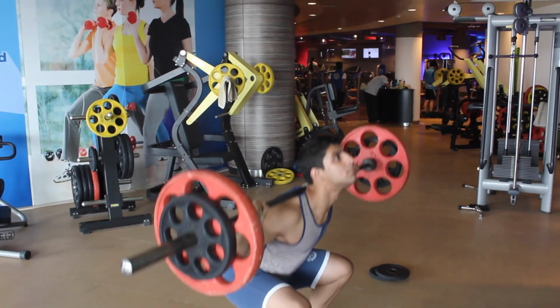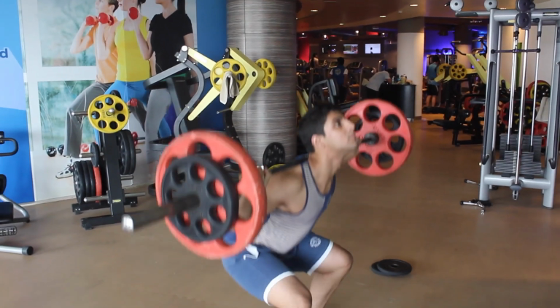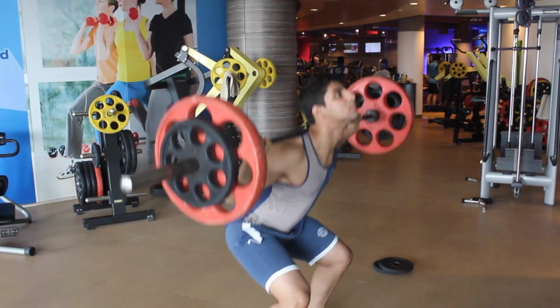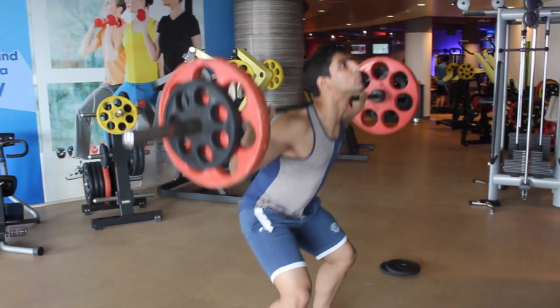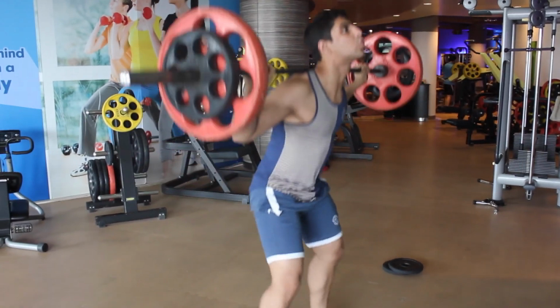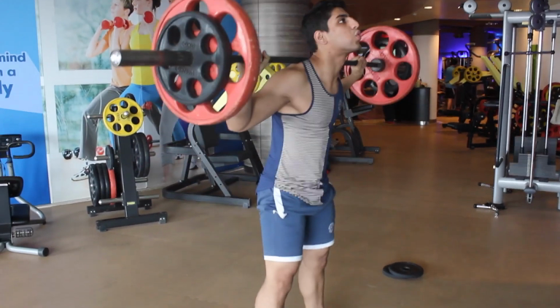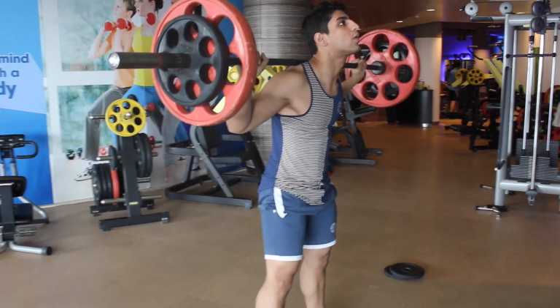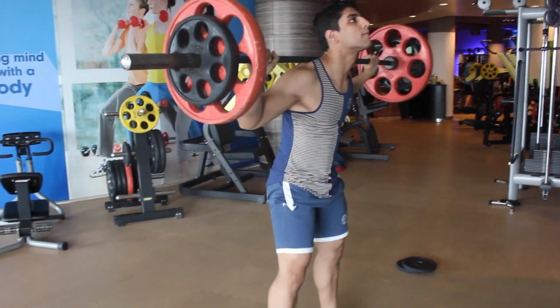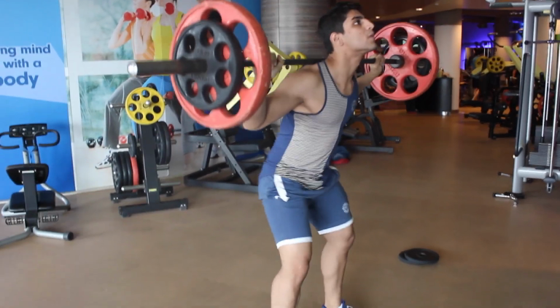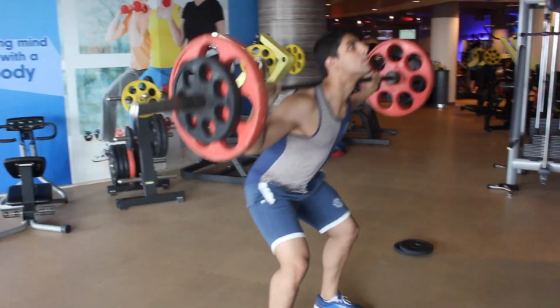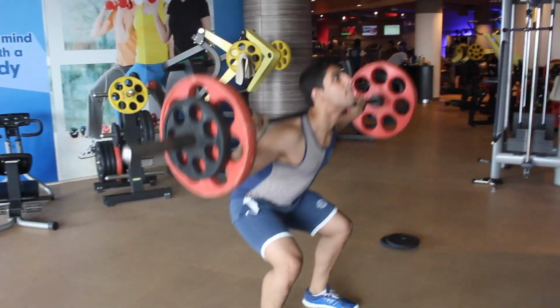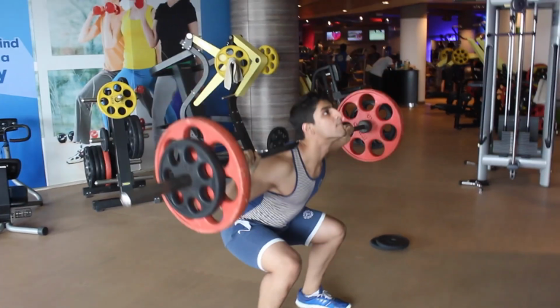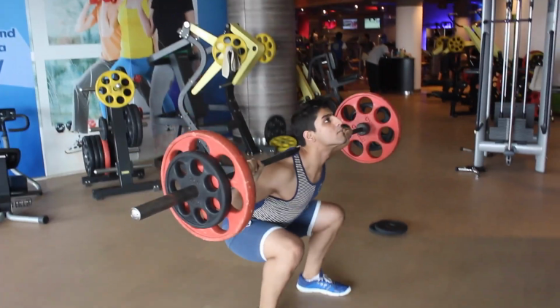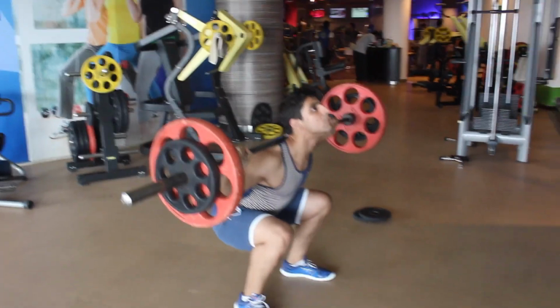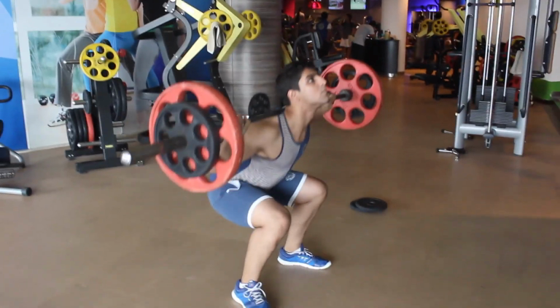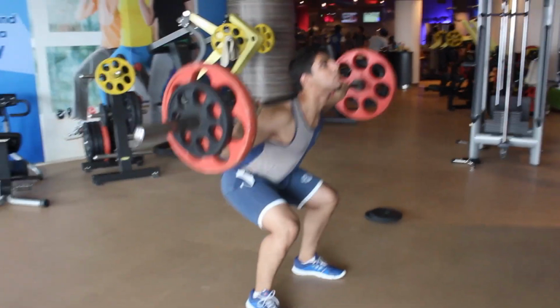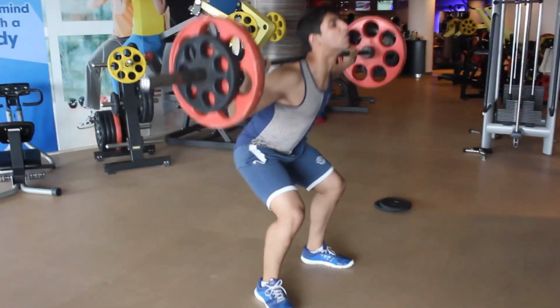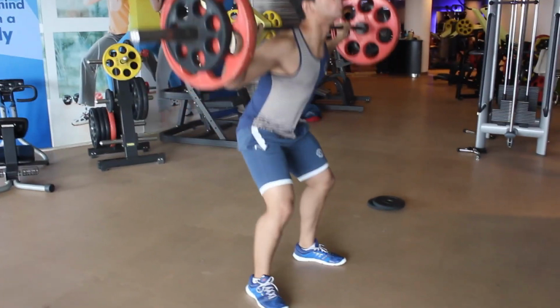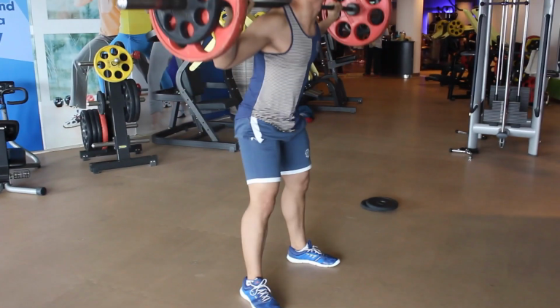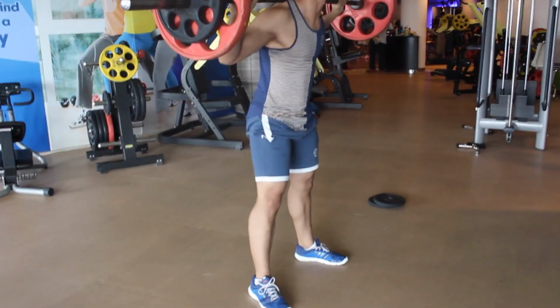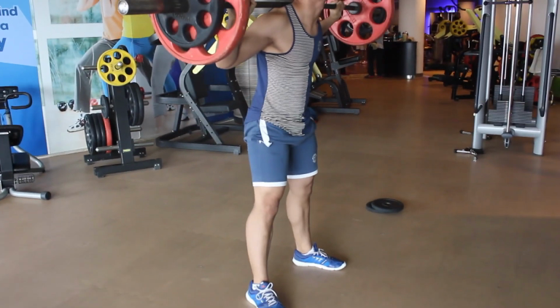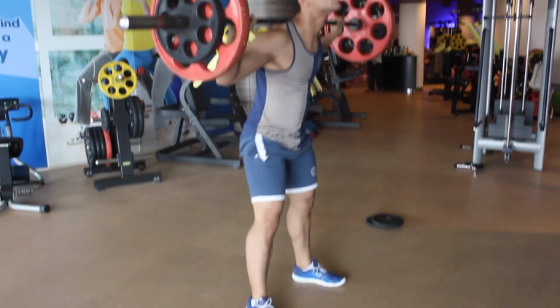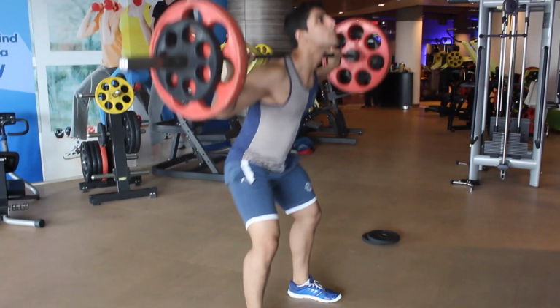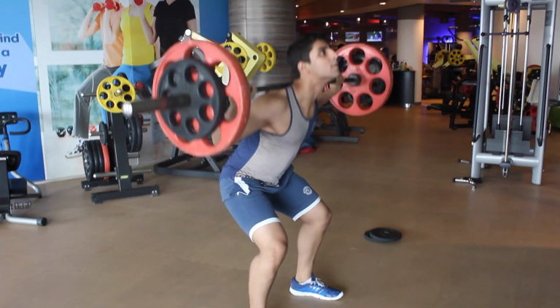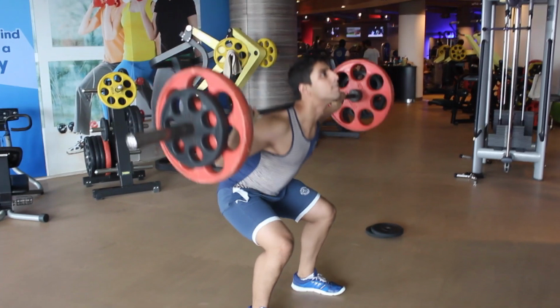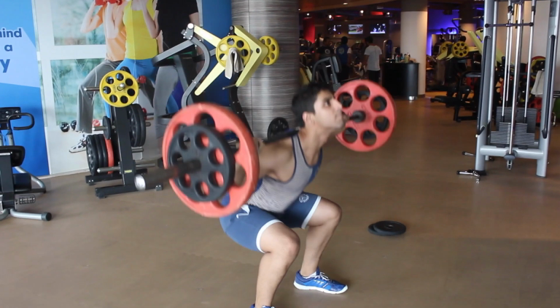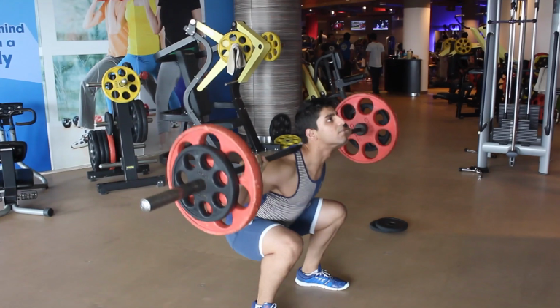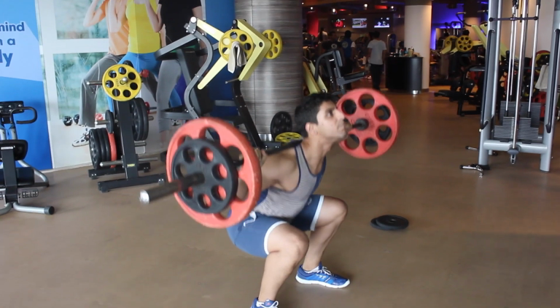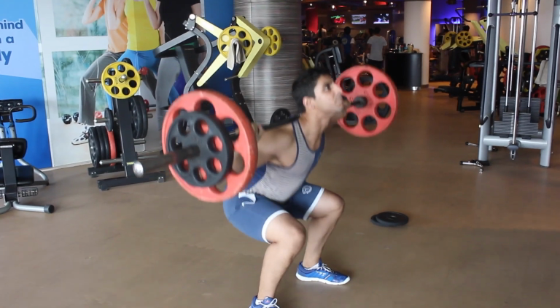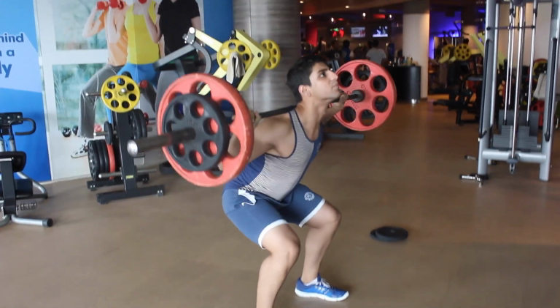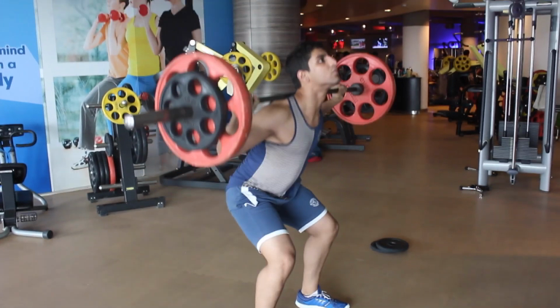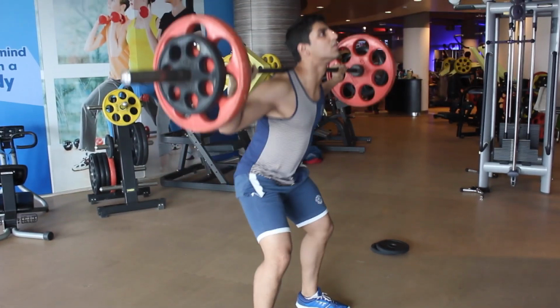Hey guys, what's up — Addy back here from Mad Gains Fitness, and today we're going to go through our leg workout.